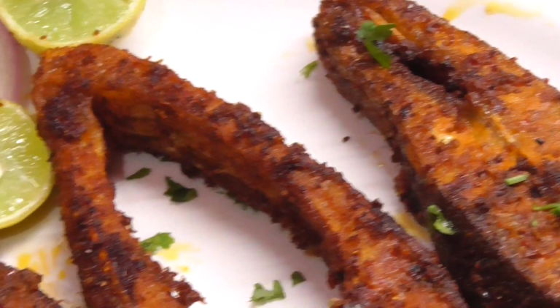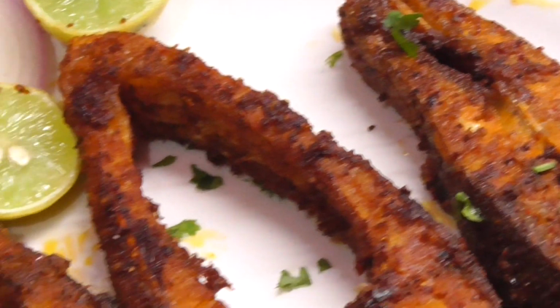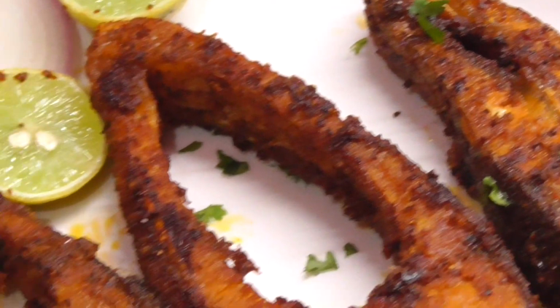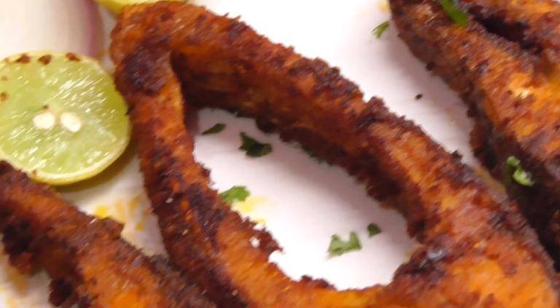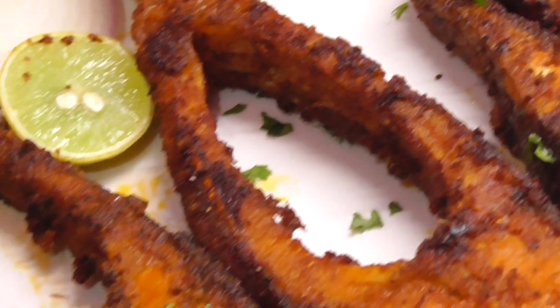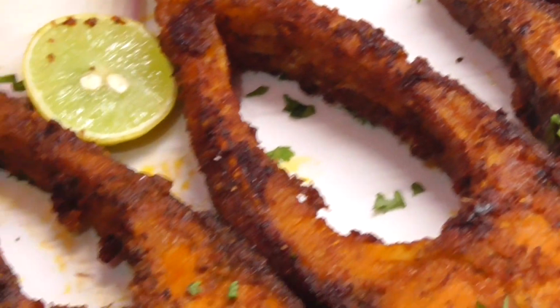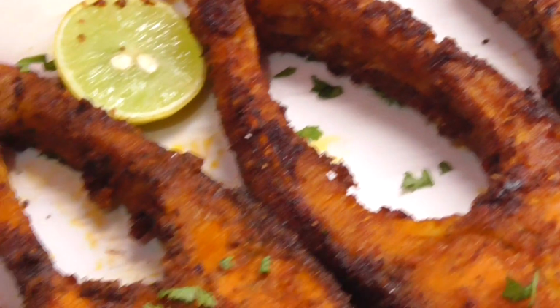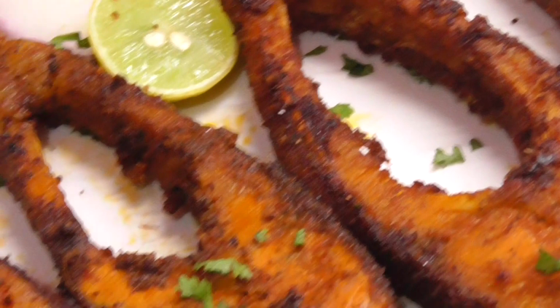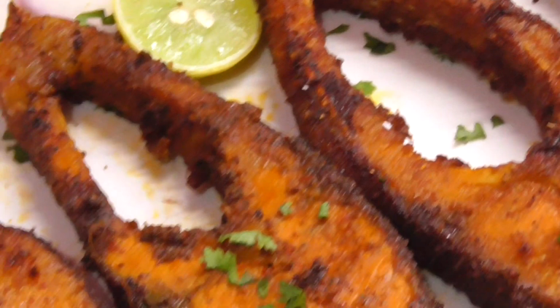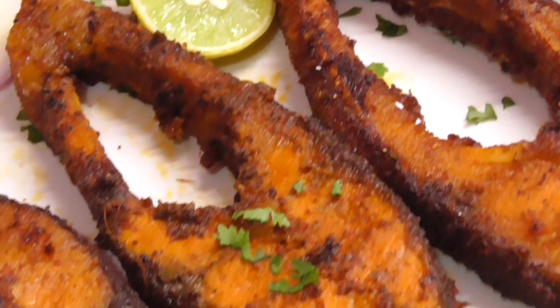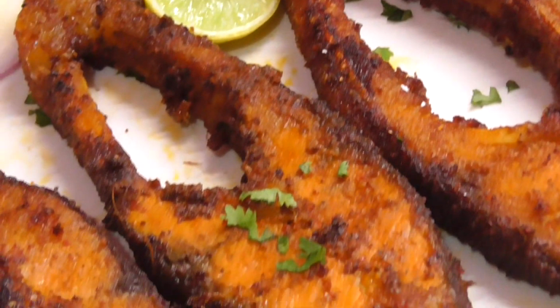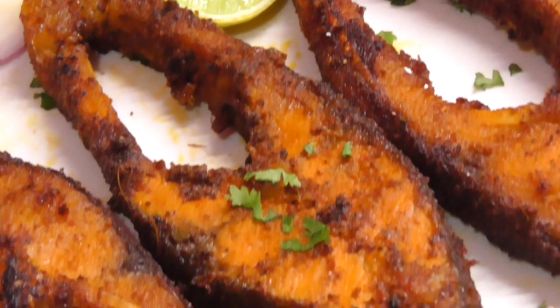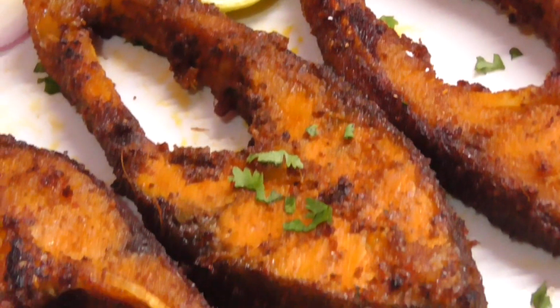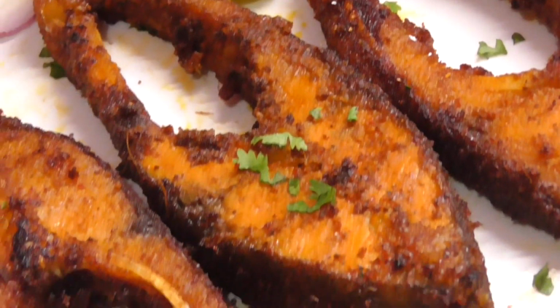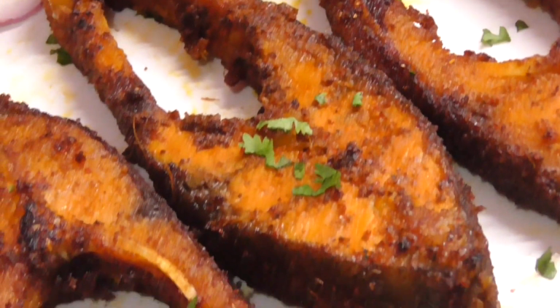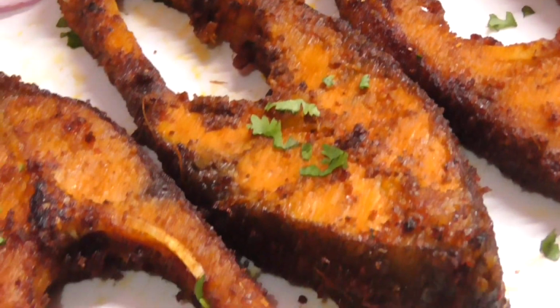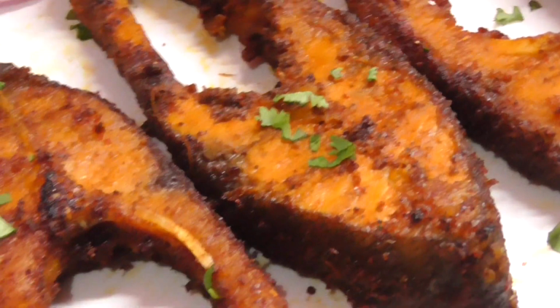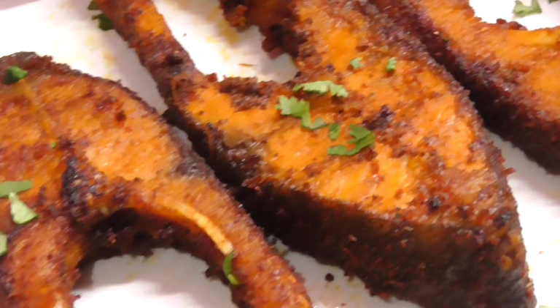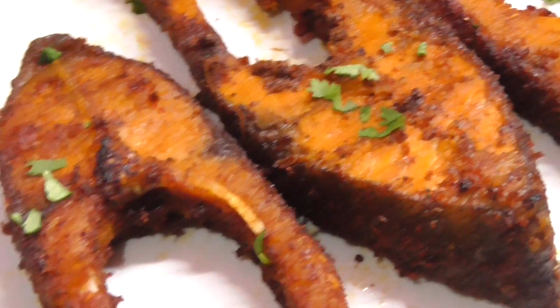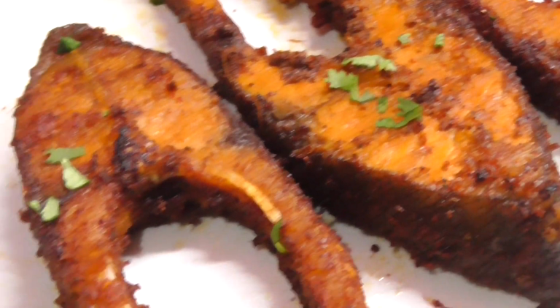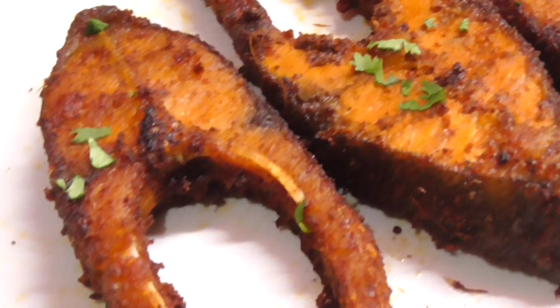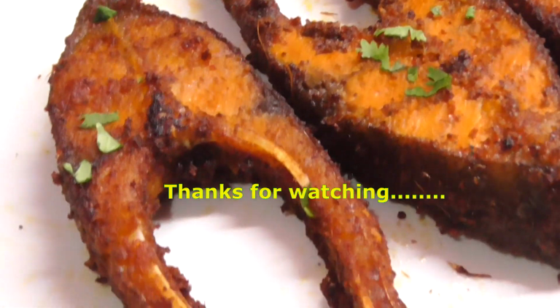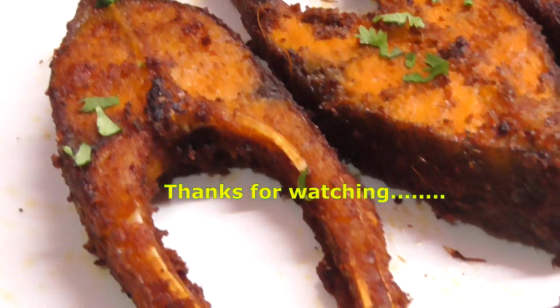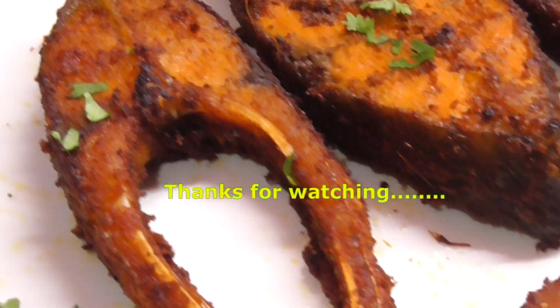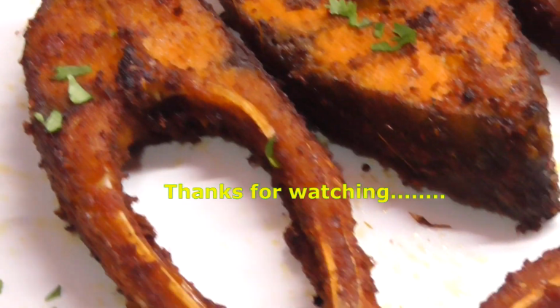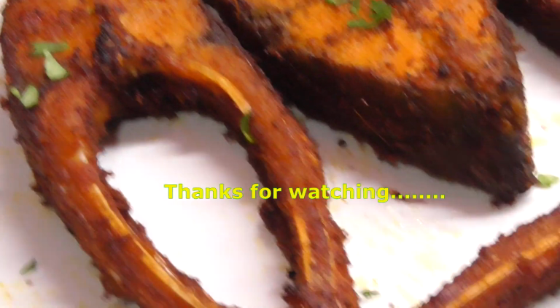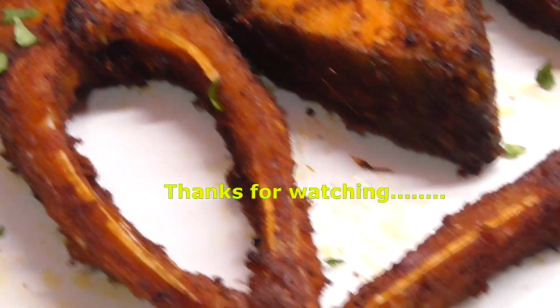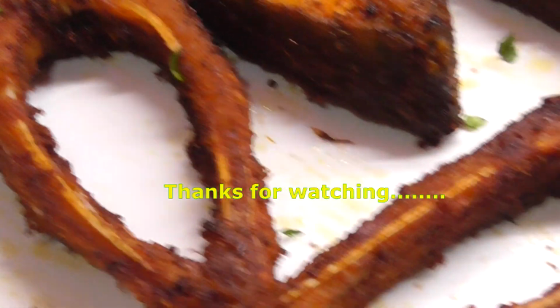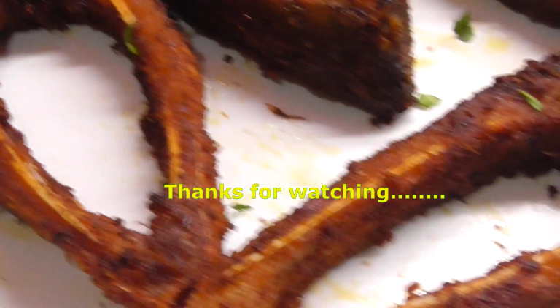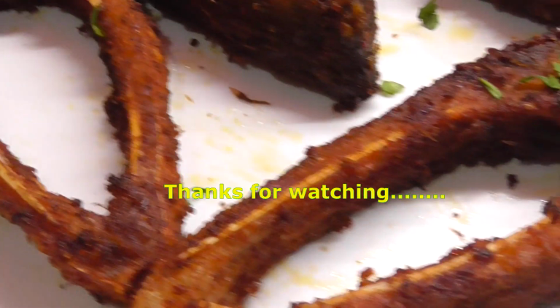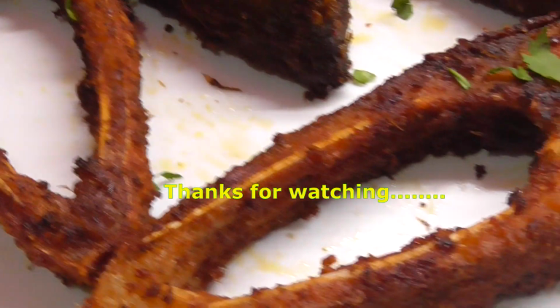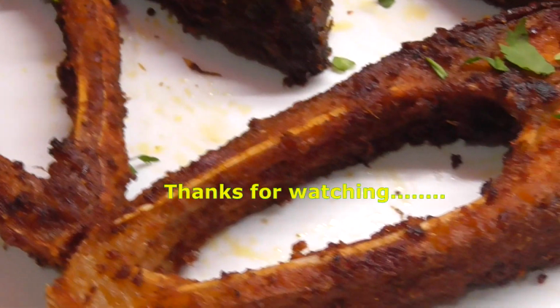If you like this video, please like and share with your friends and relatives. Thank you for watching.